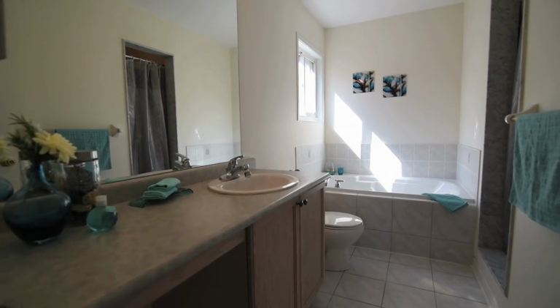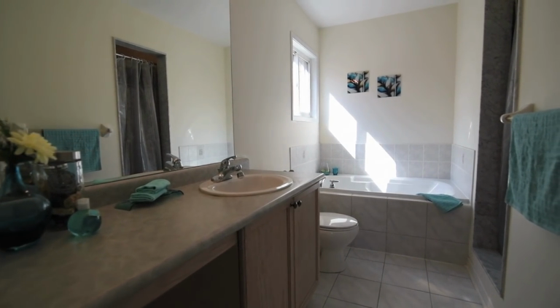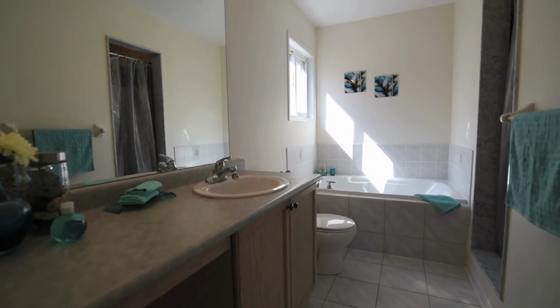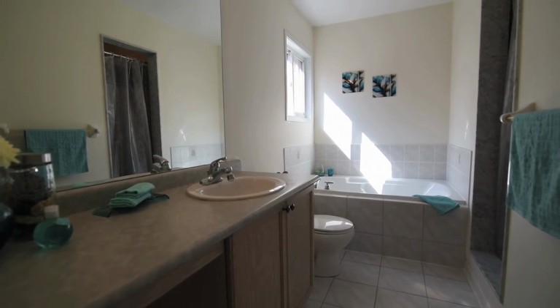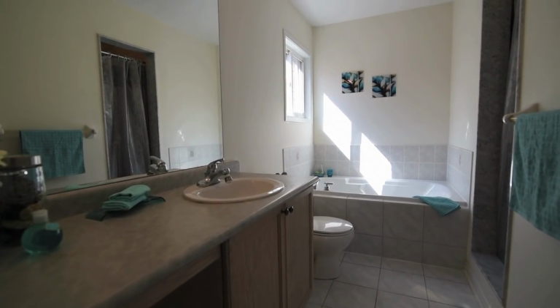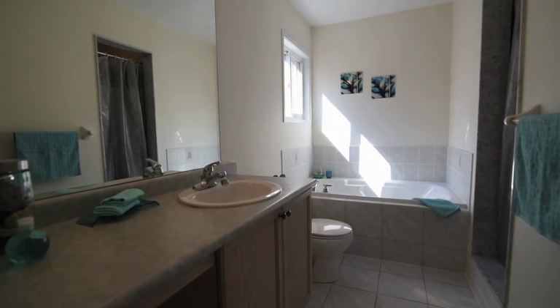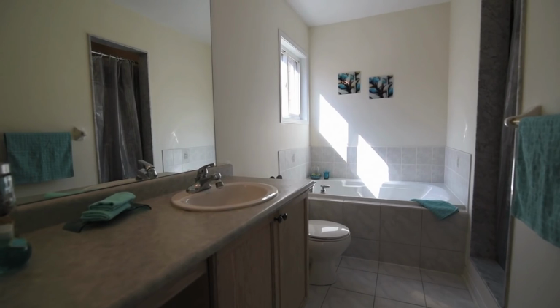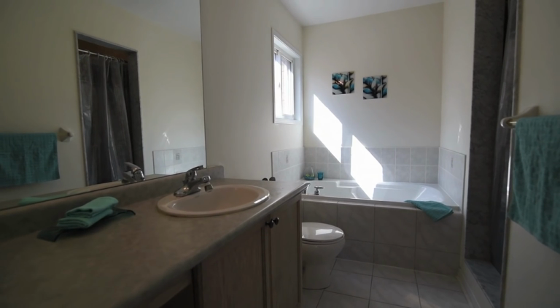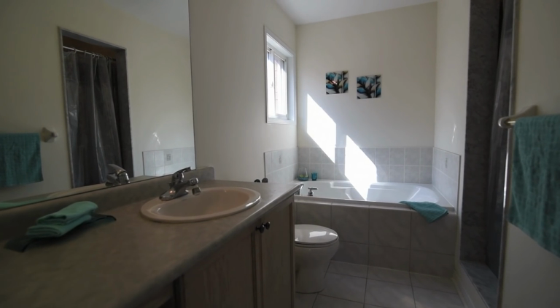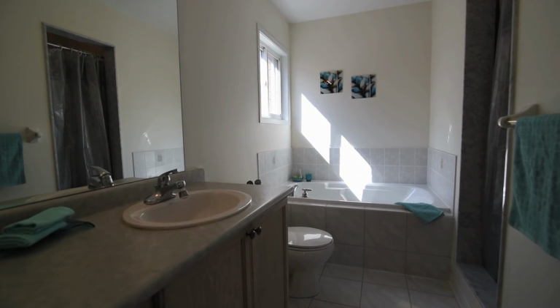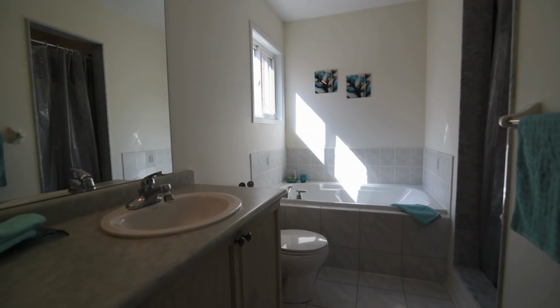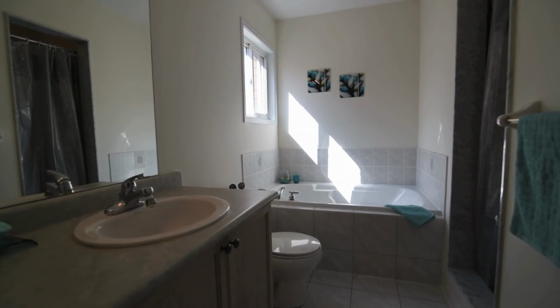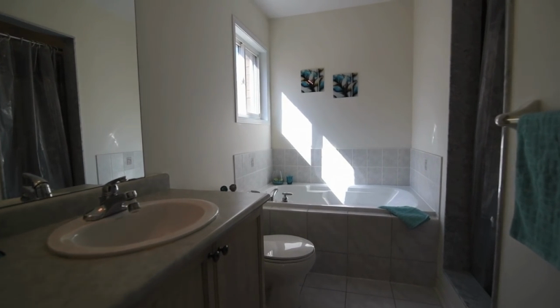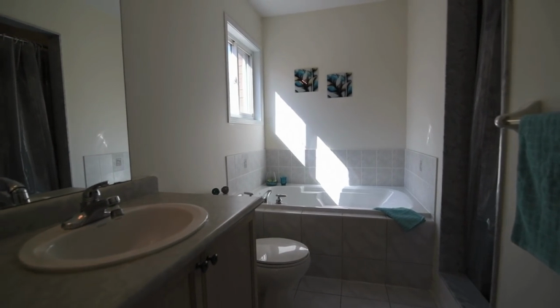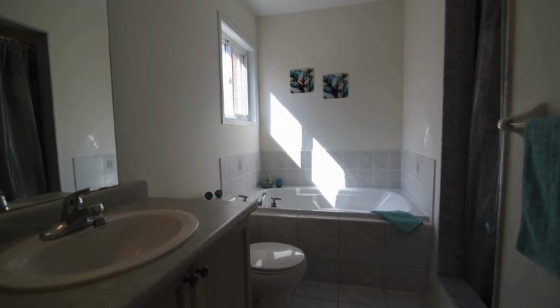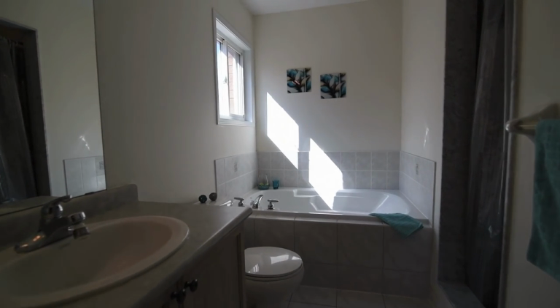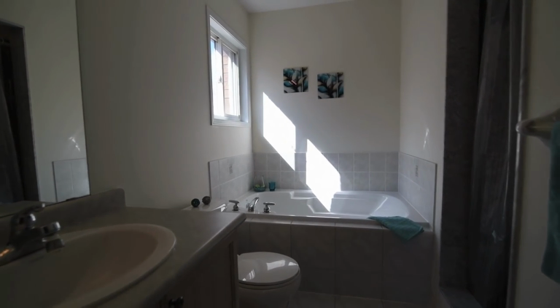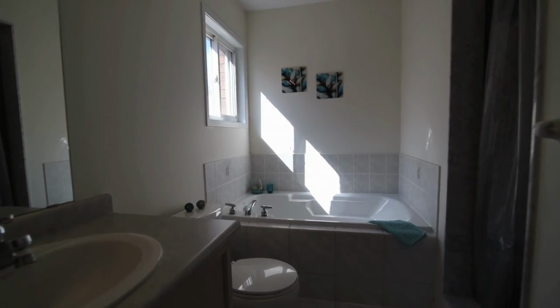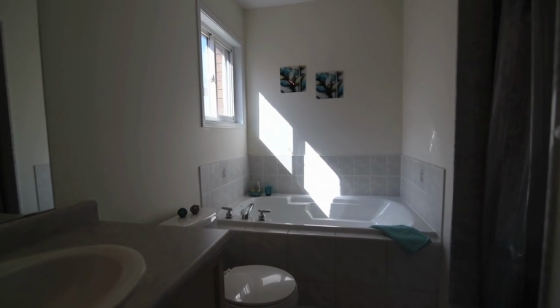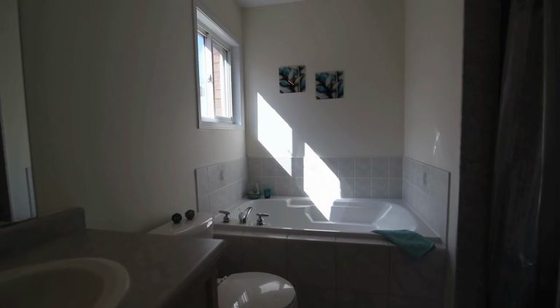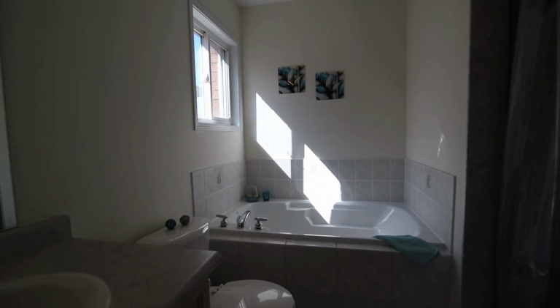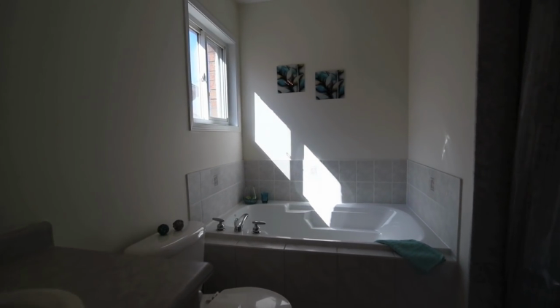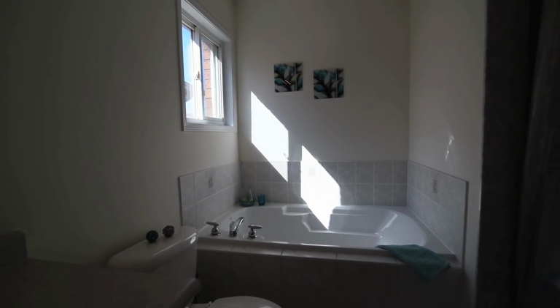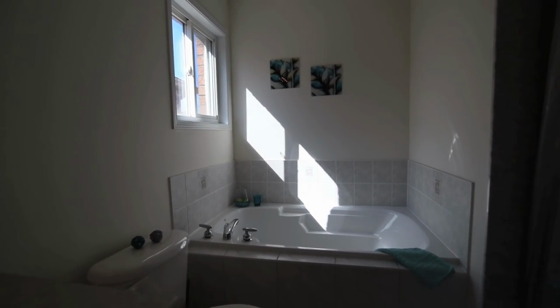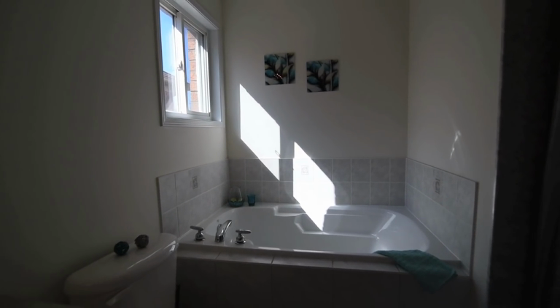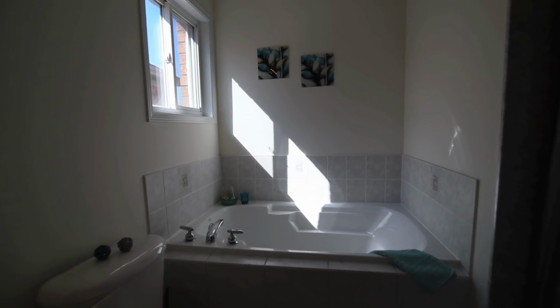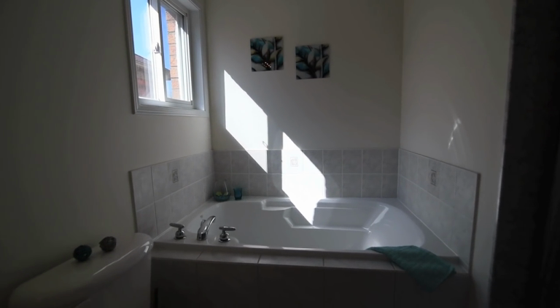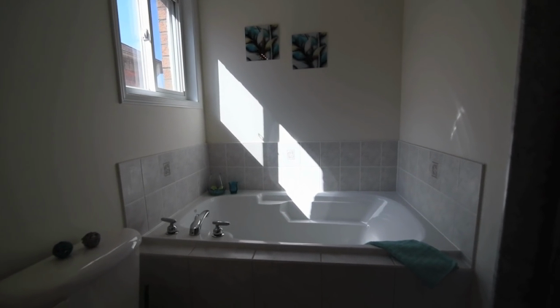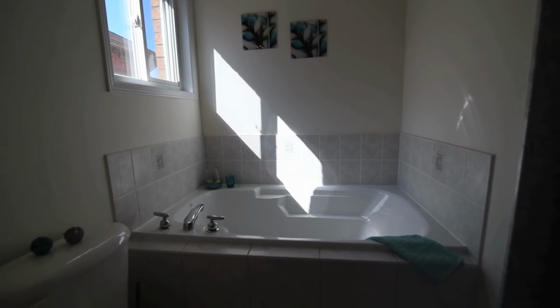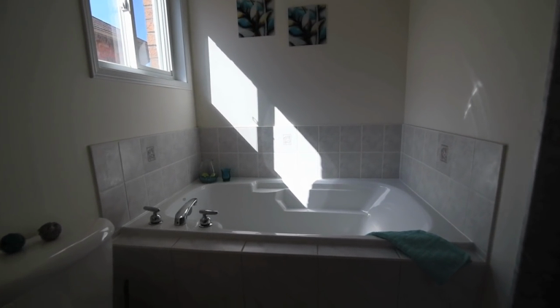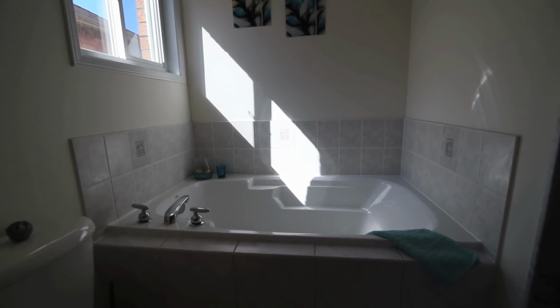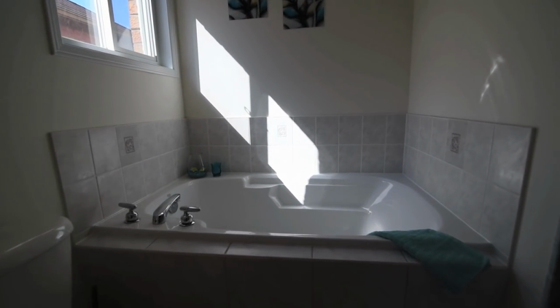The four-piece master ensuite is complete with a deep-soaker tub with tile surround and a separate shower area.